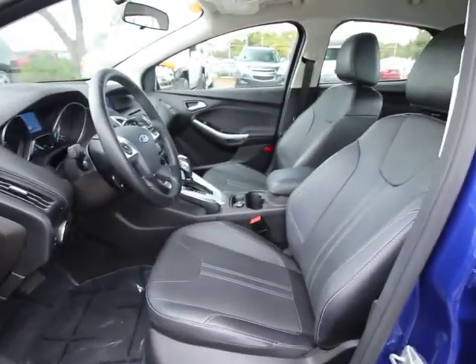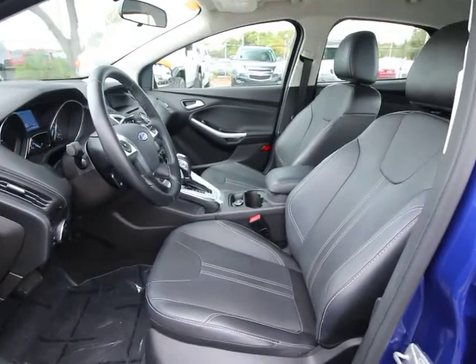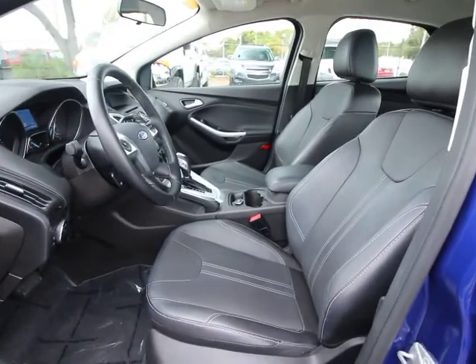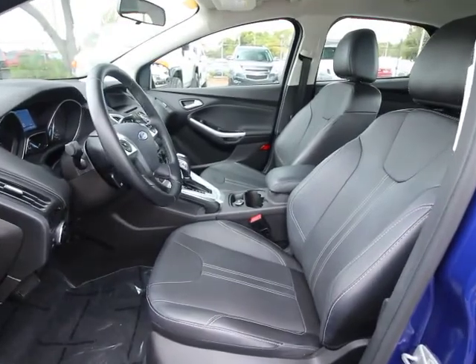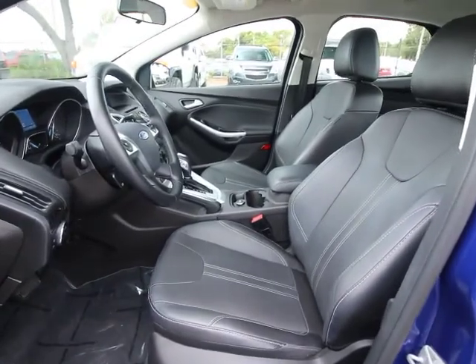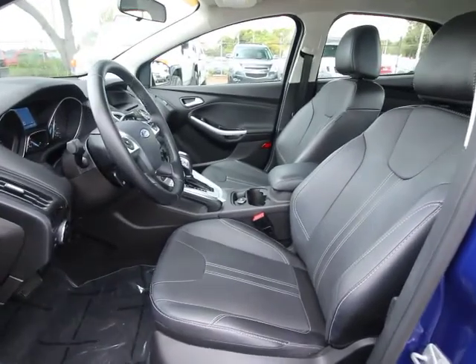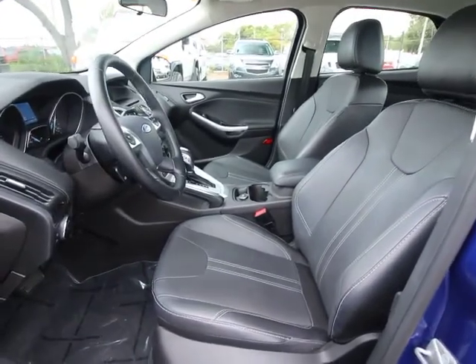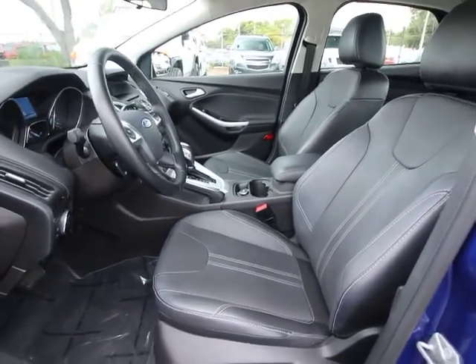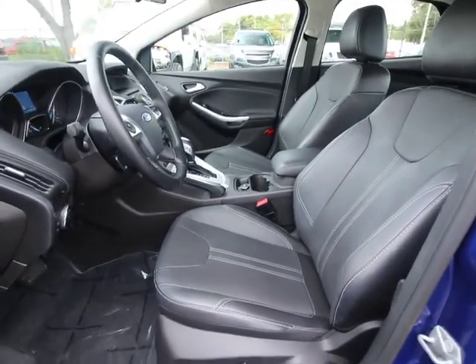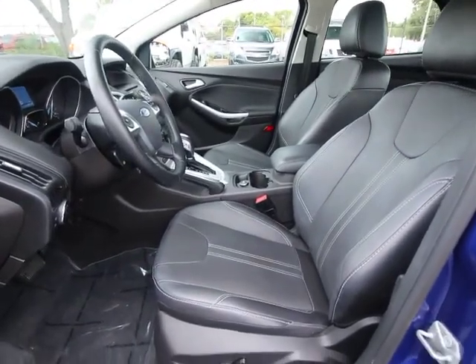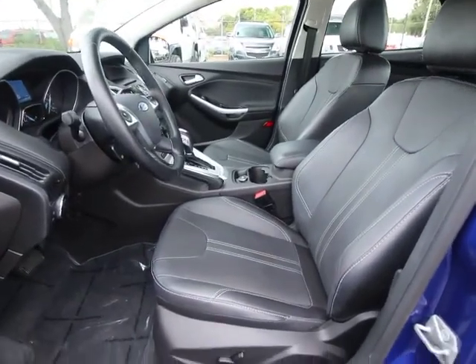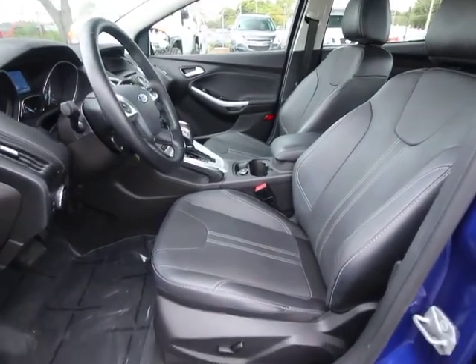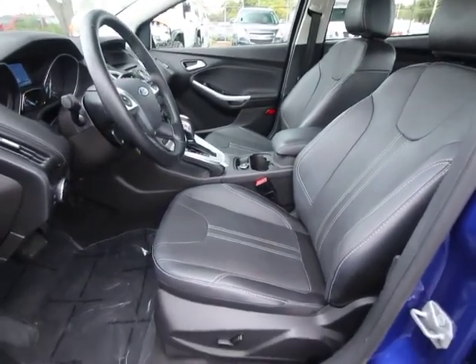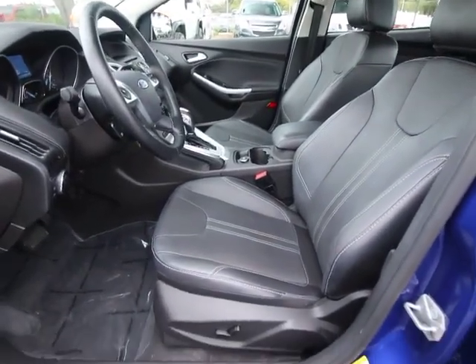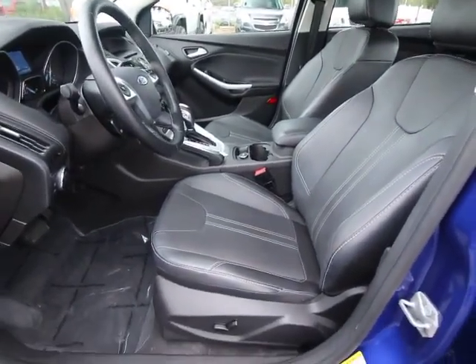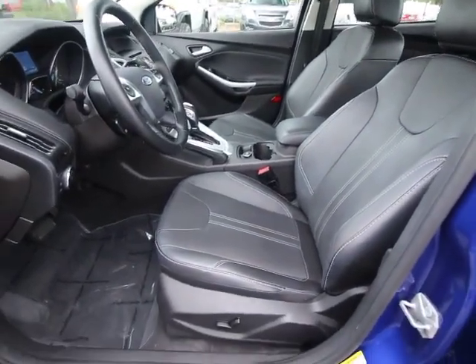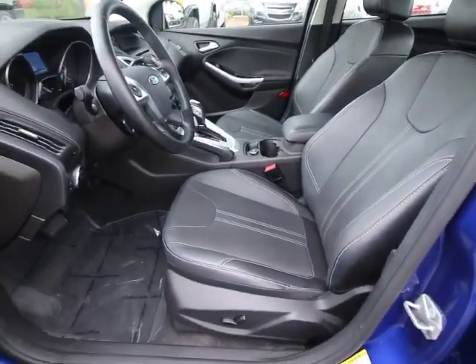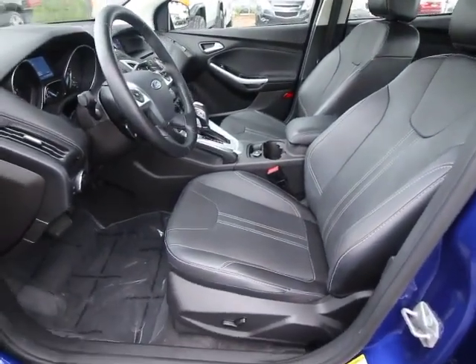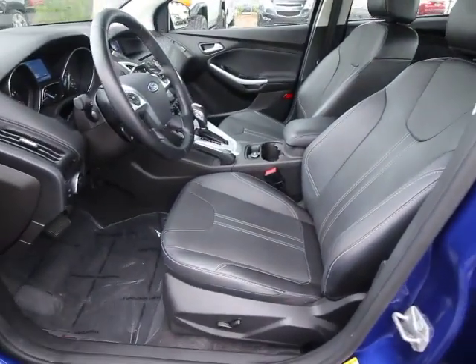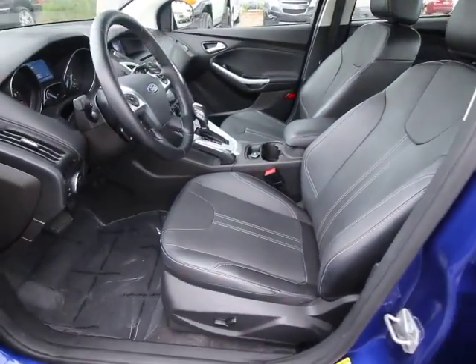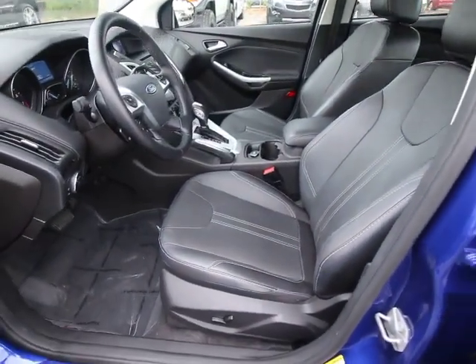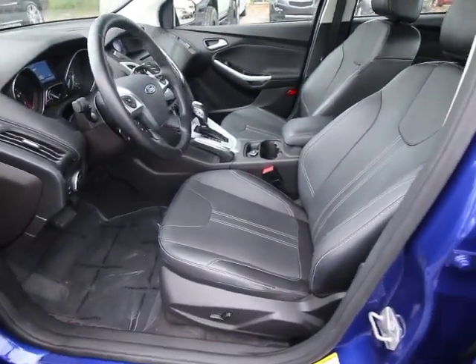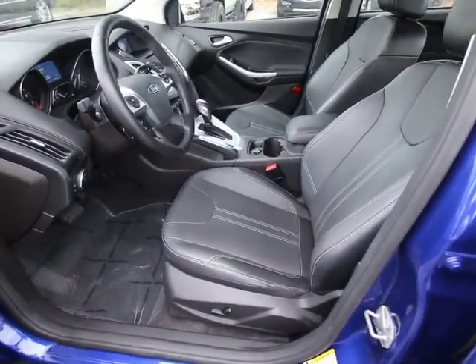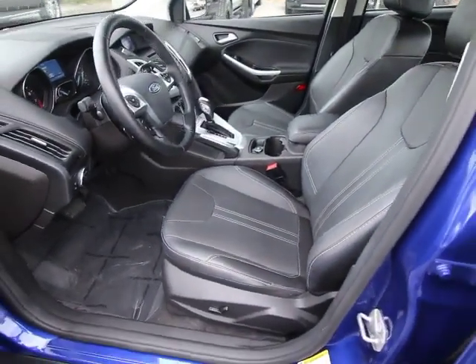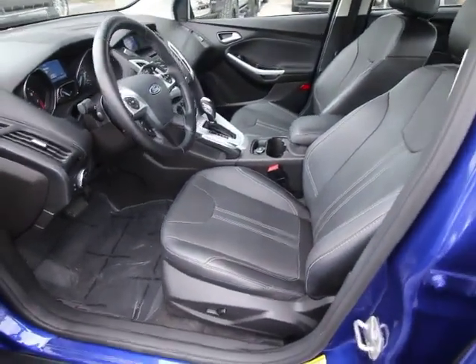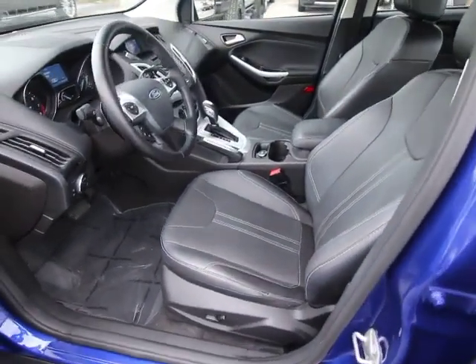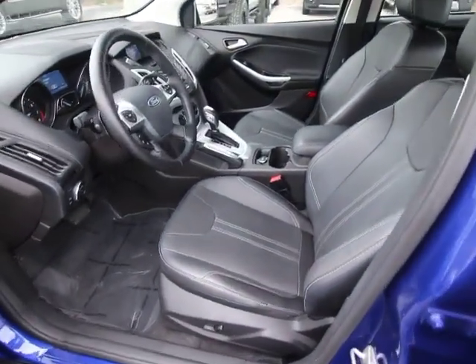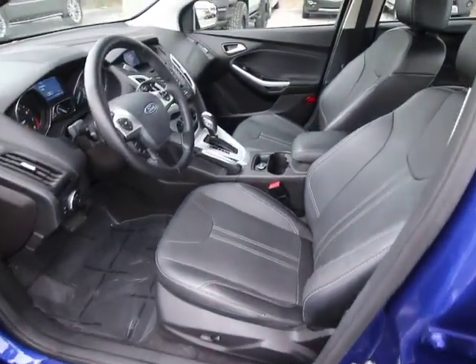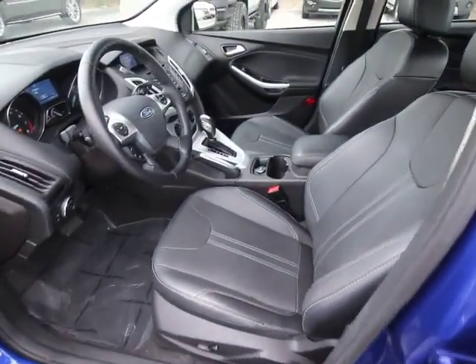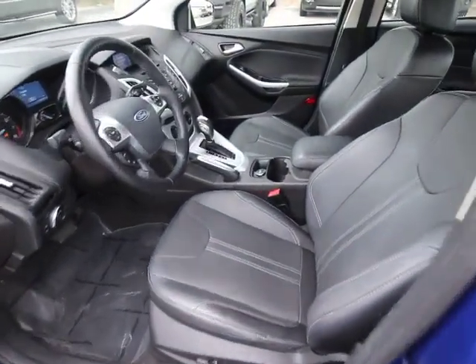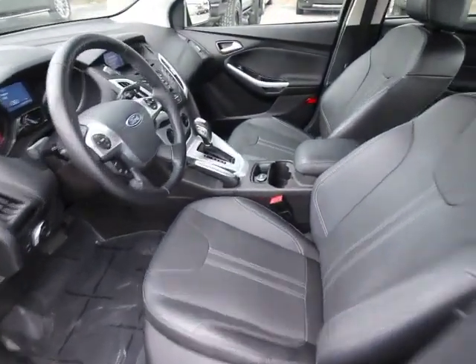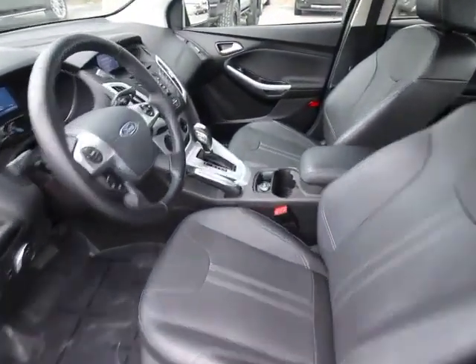Leather seats, overhead console, driver vanity mirror, tilt steering wheel.